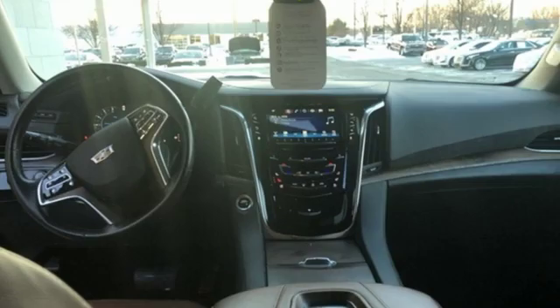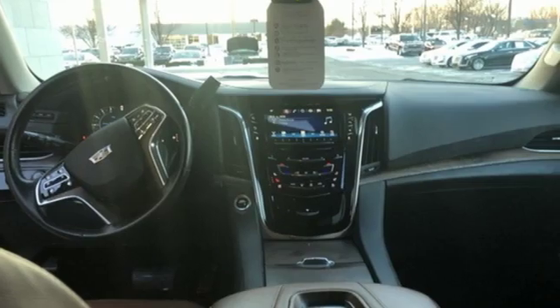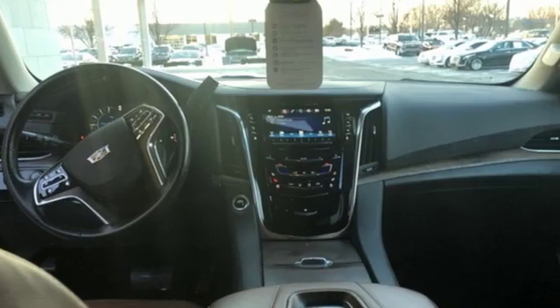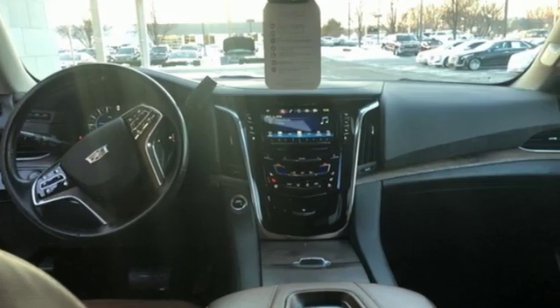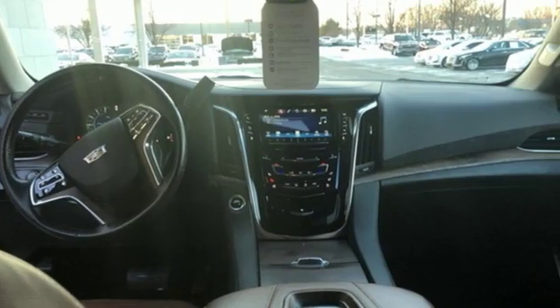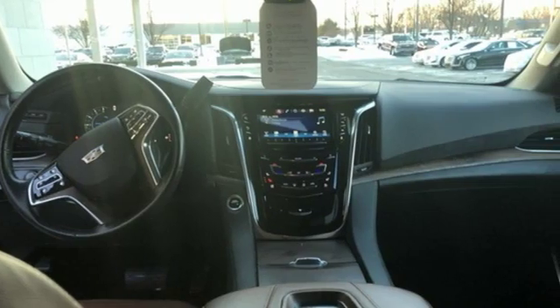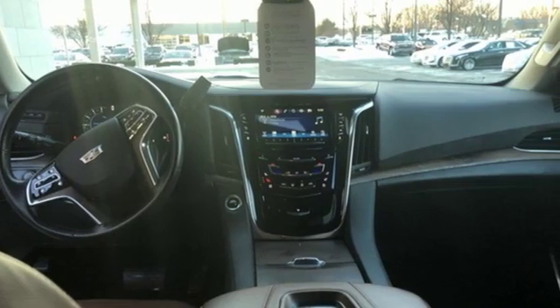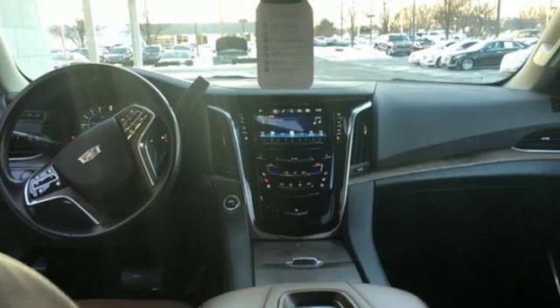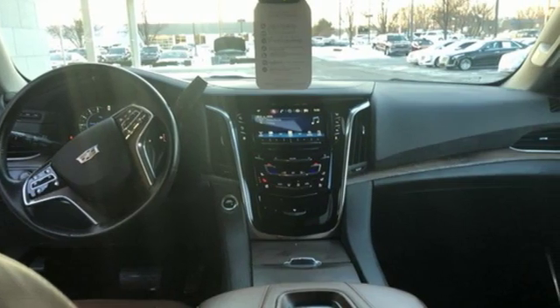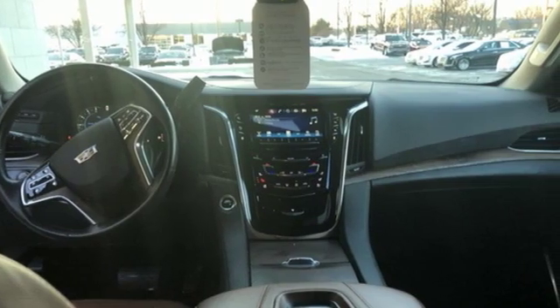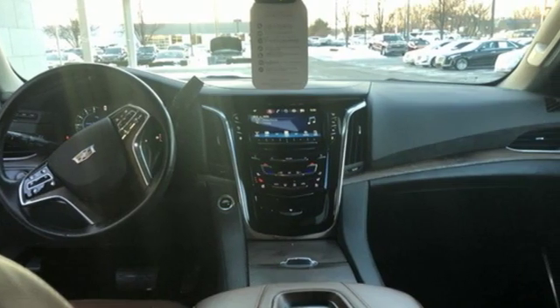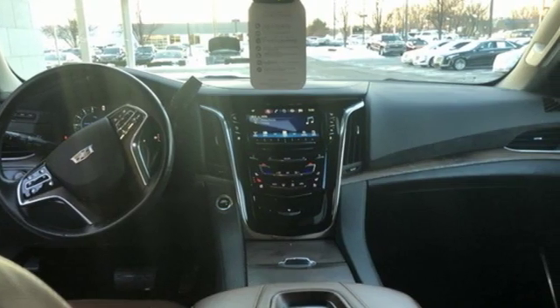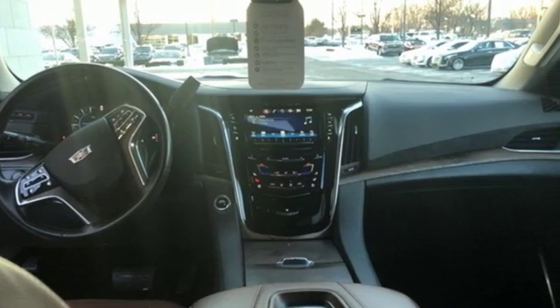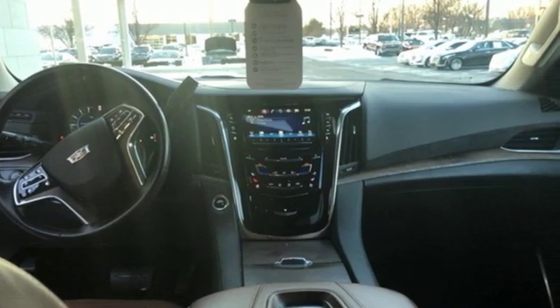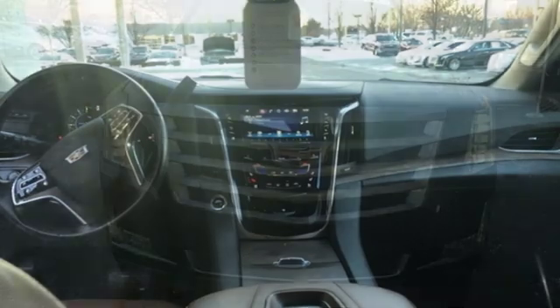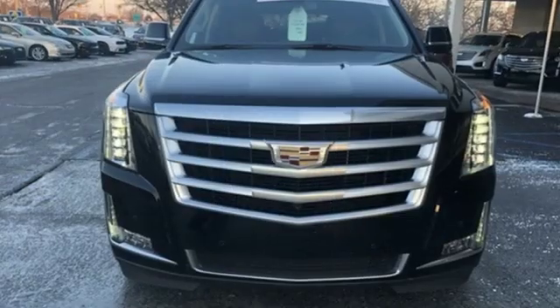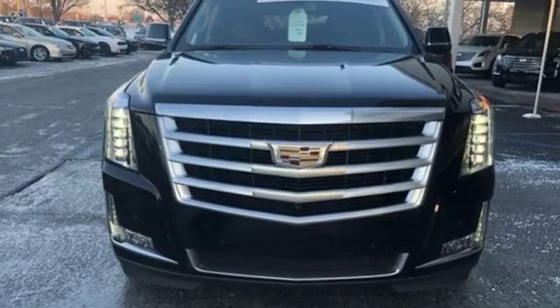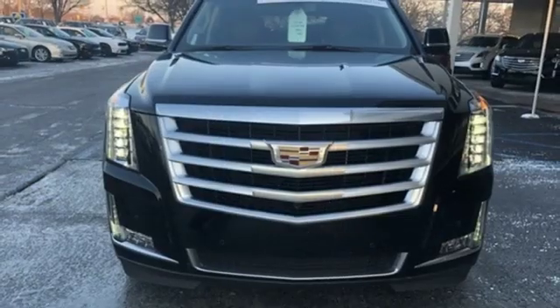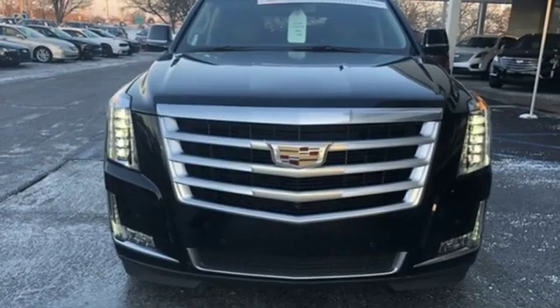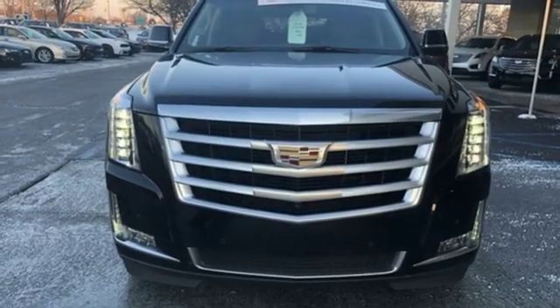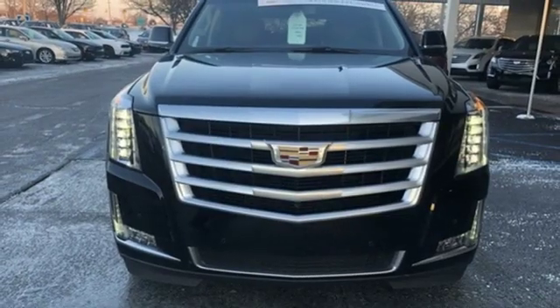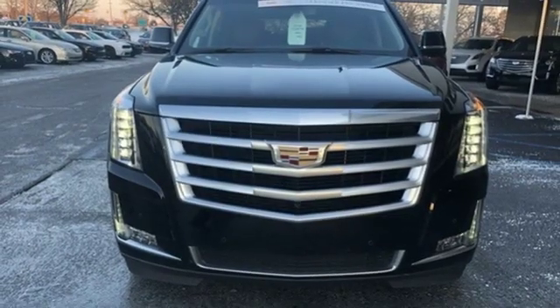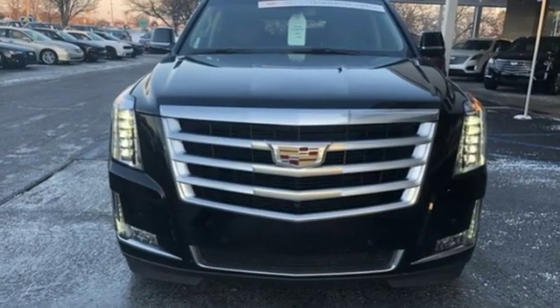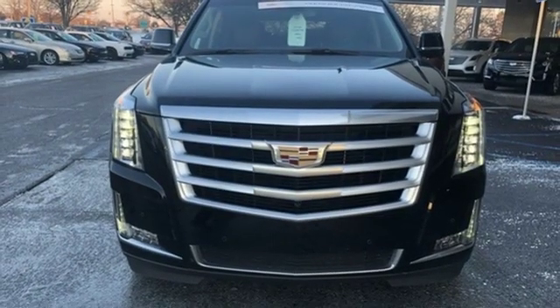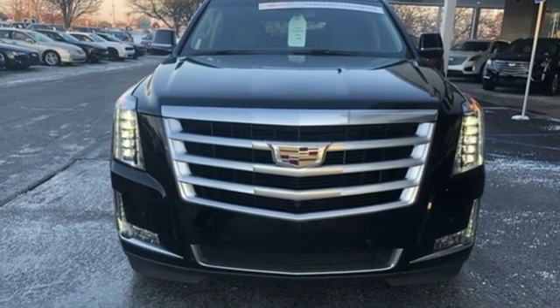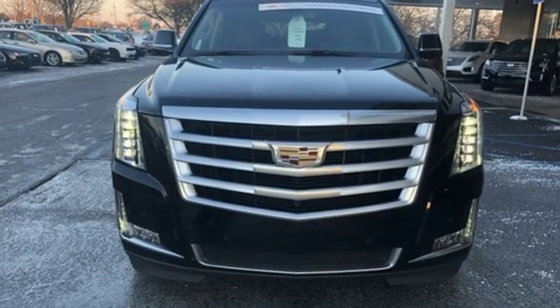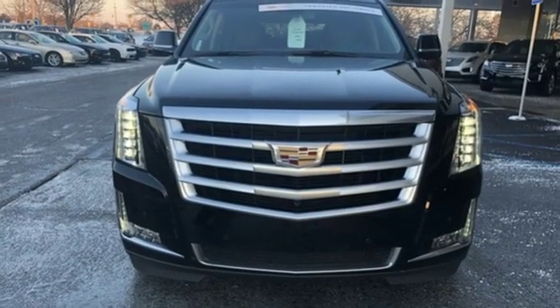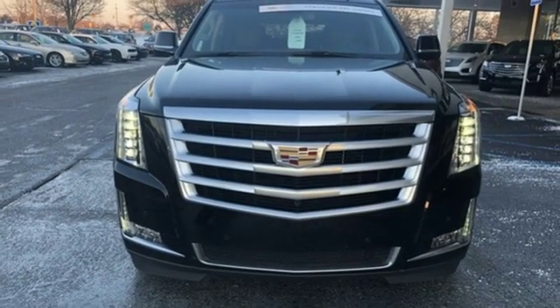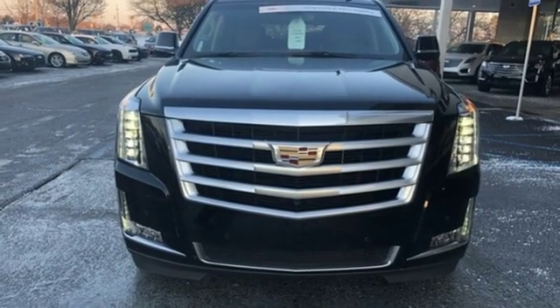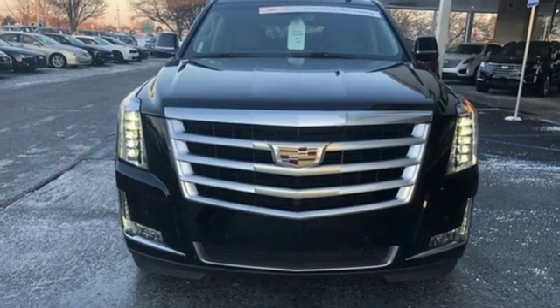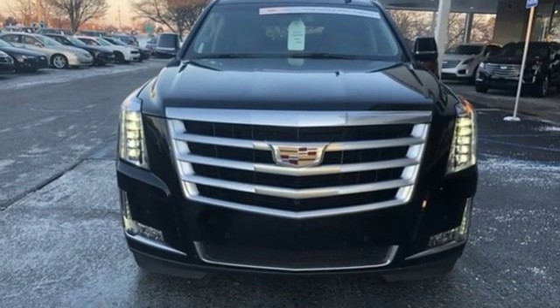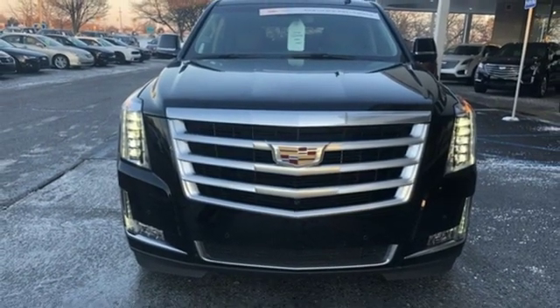For over 100 years, Cadillac has dared to drive the world forward. There's even more to see in person — take it for a test drive today.